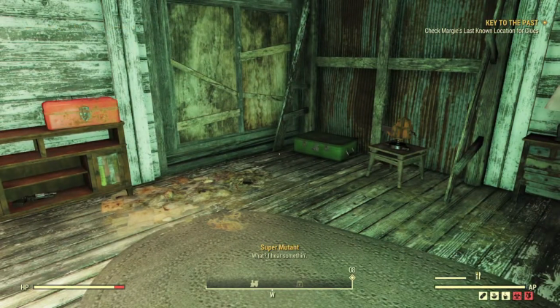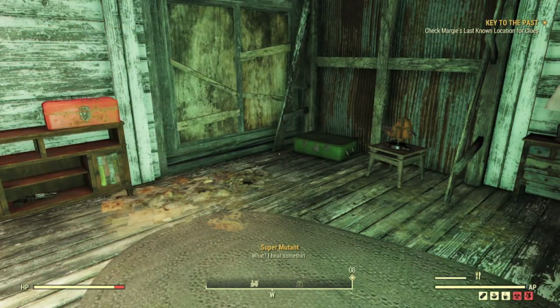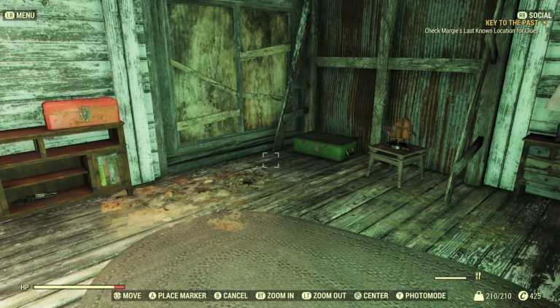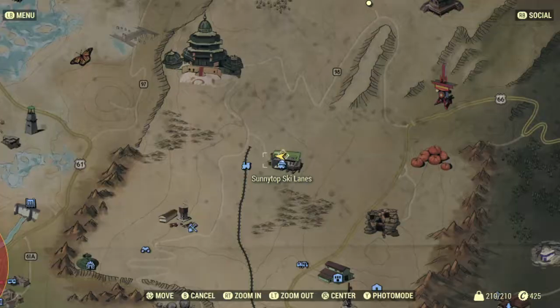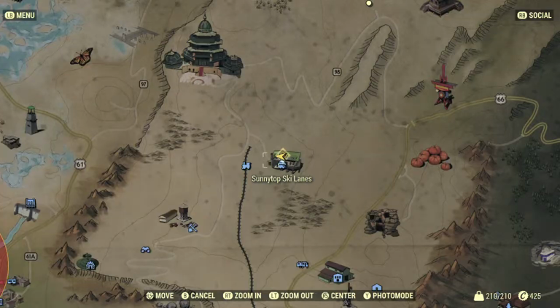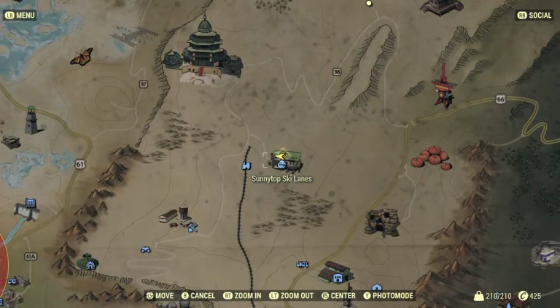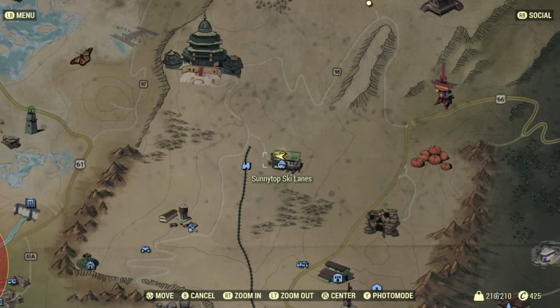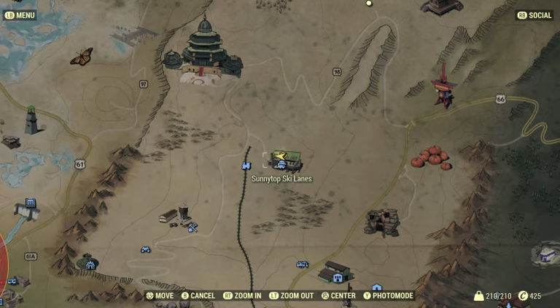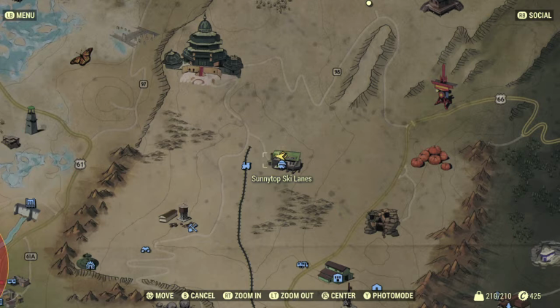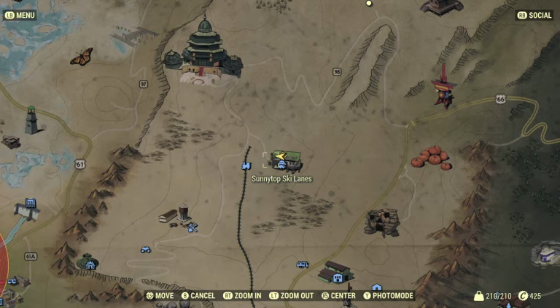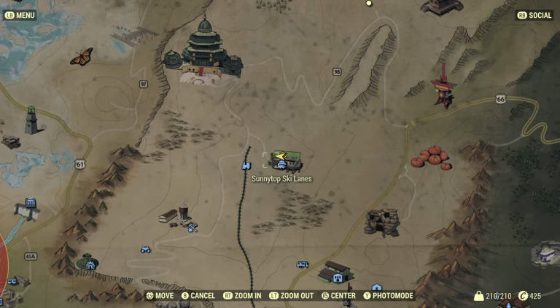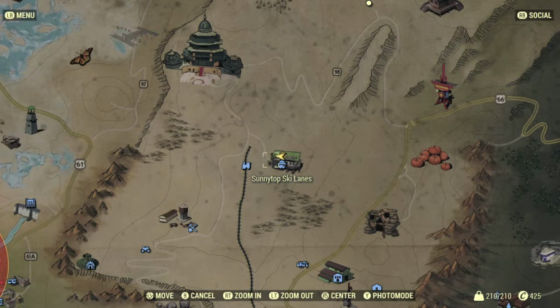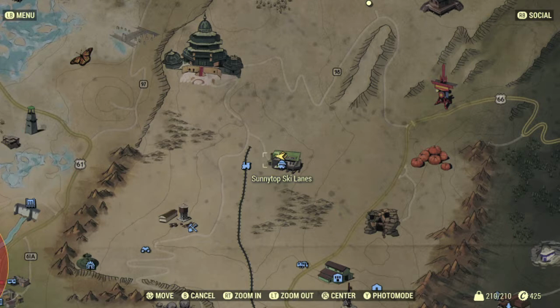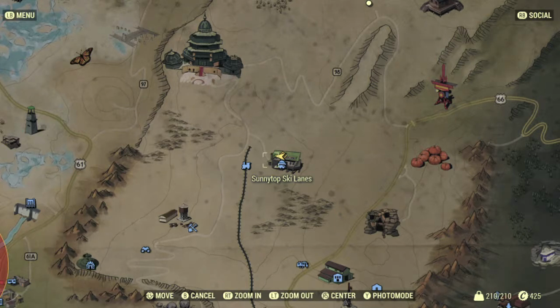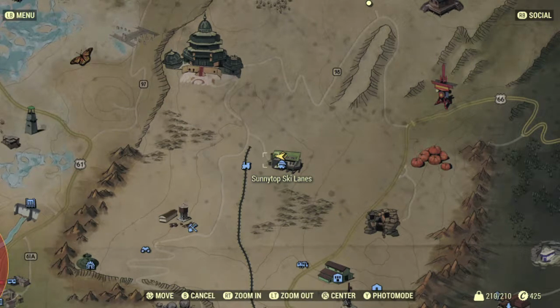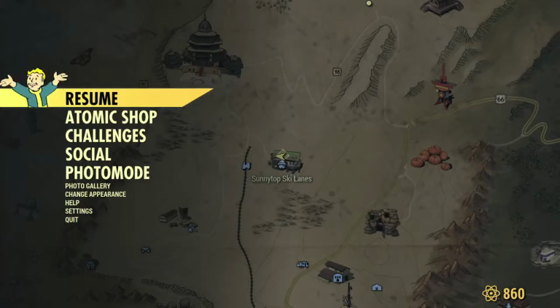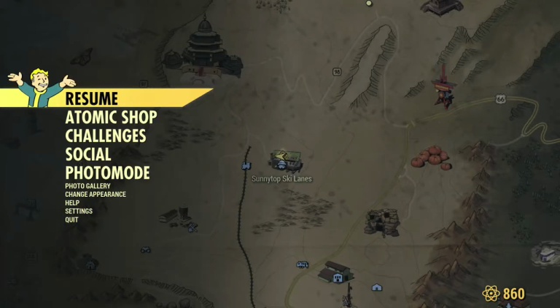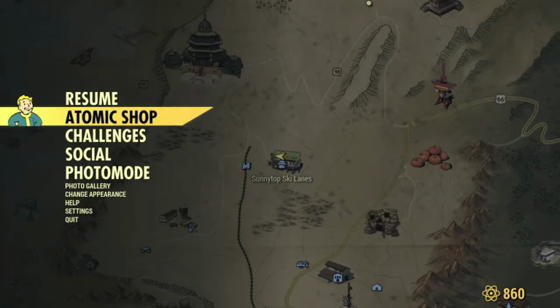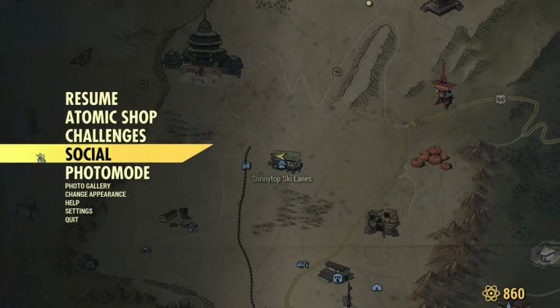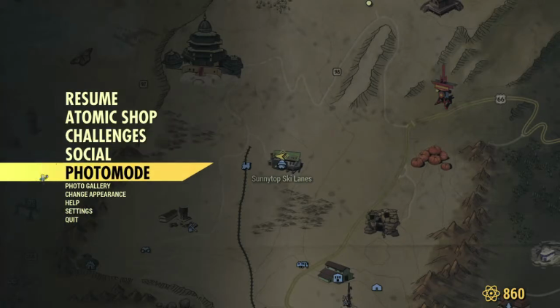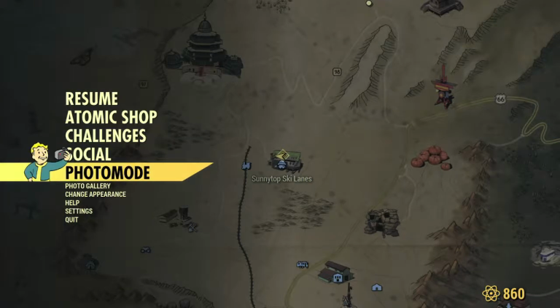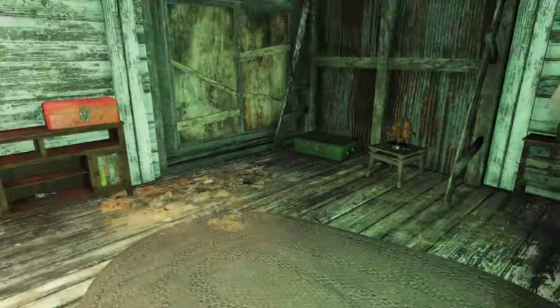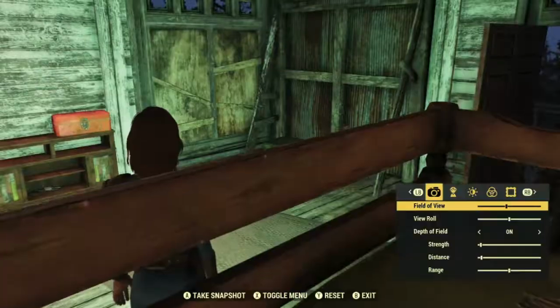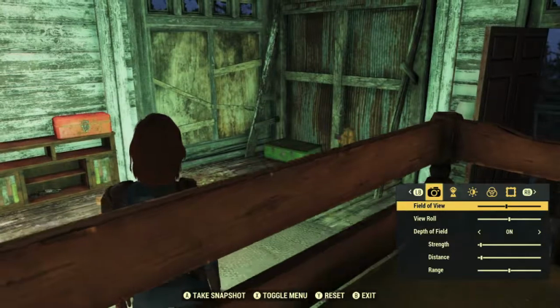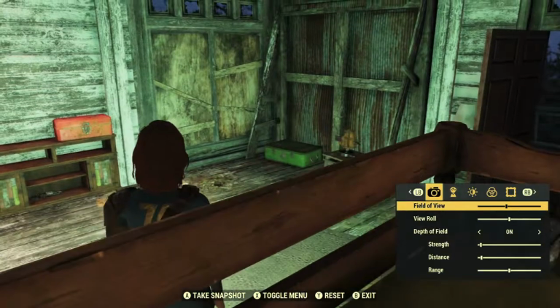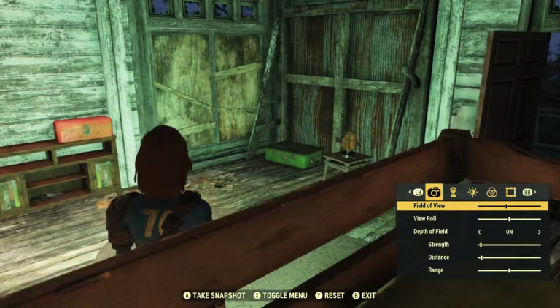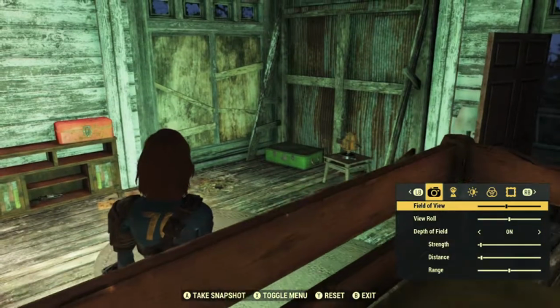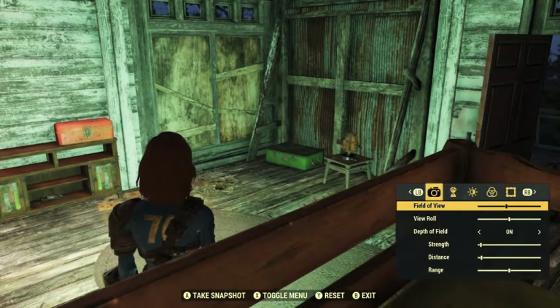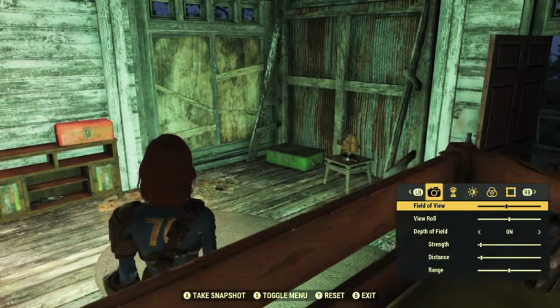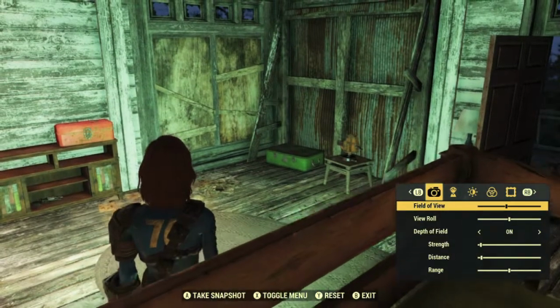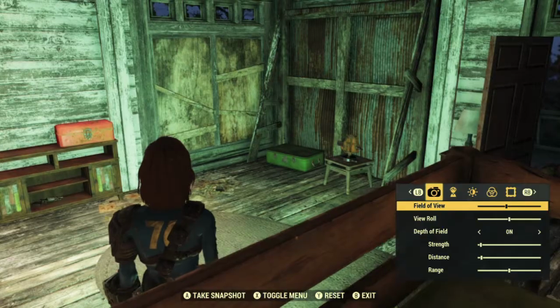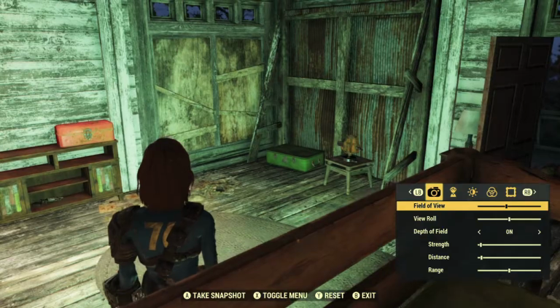All you have to do is just hit the start button, then hit Y to enter photo mode, or you can hit left bumper and then go down to the photo mode sub menu.